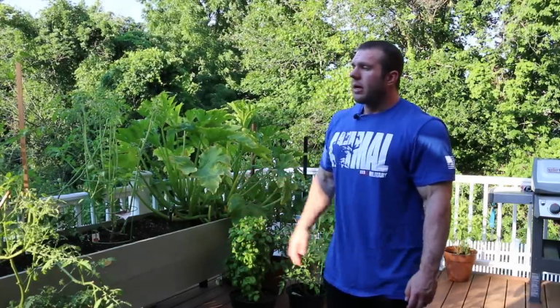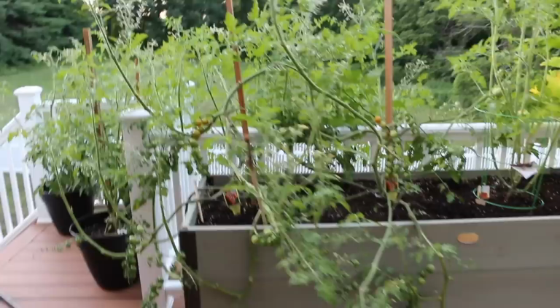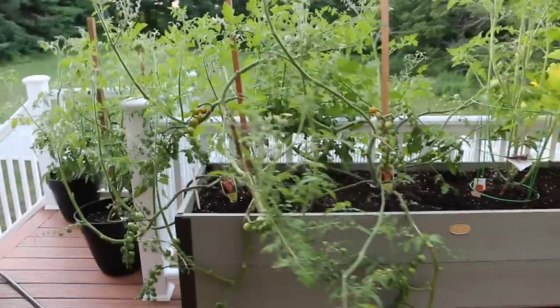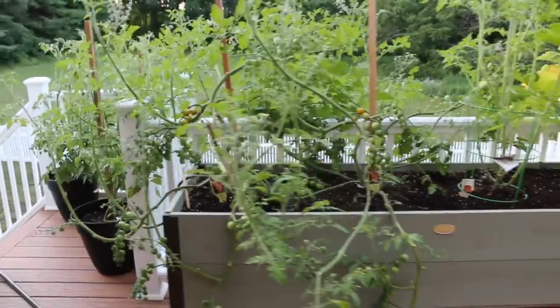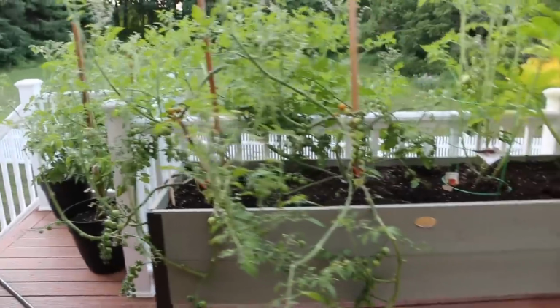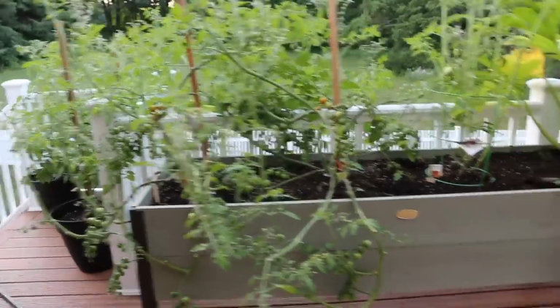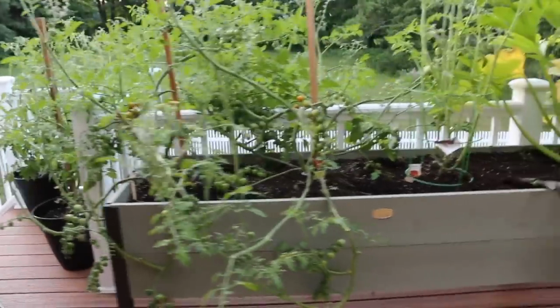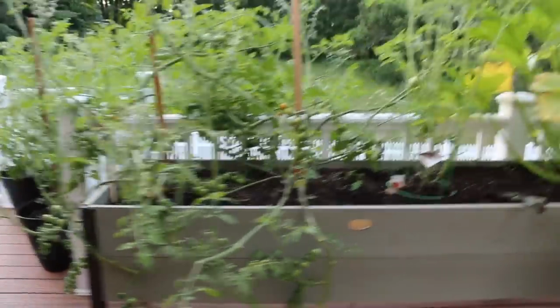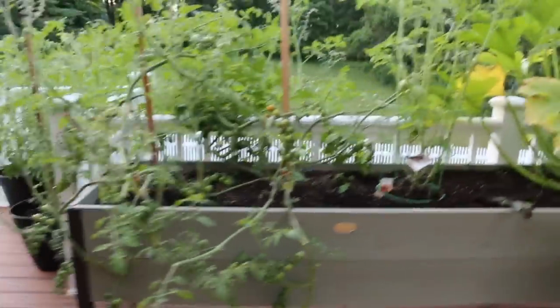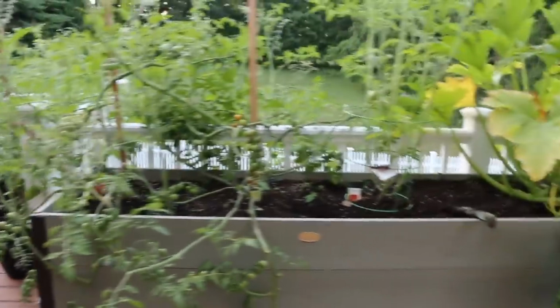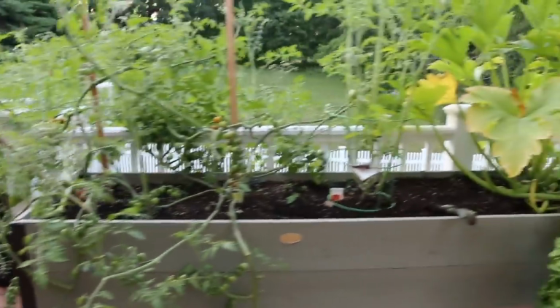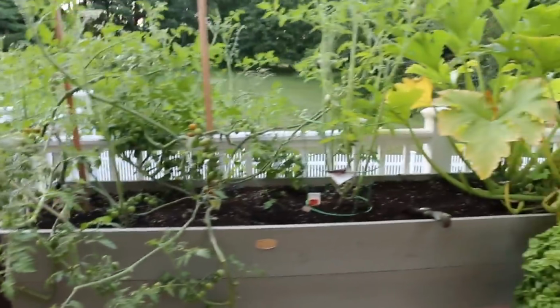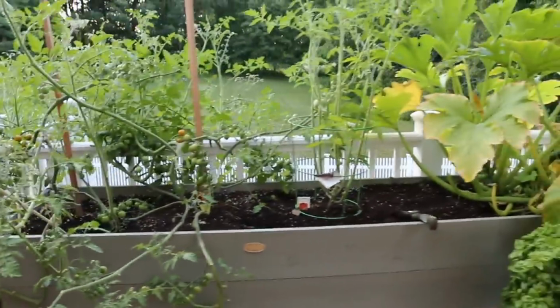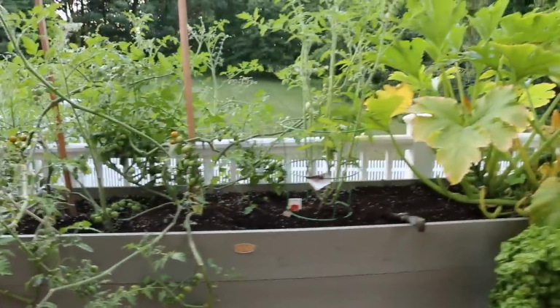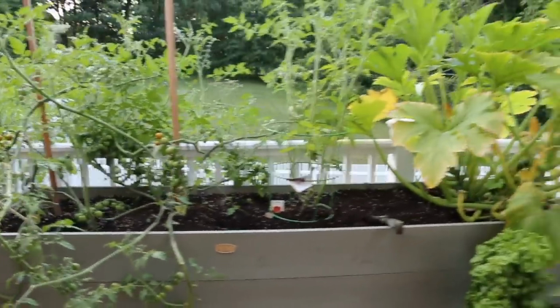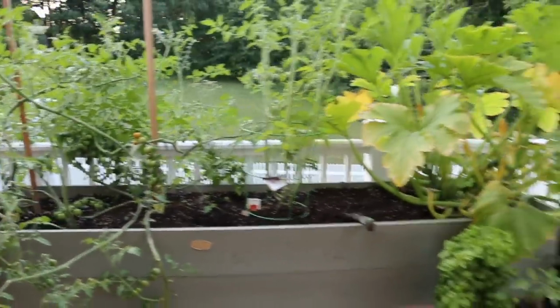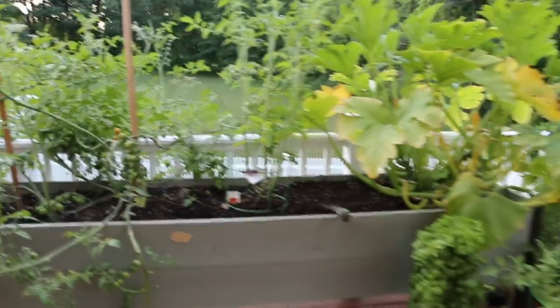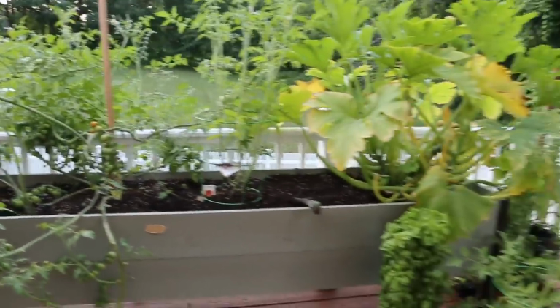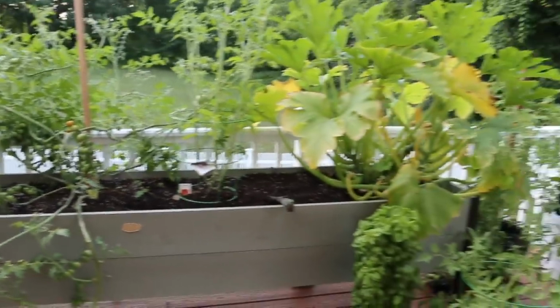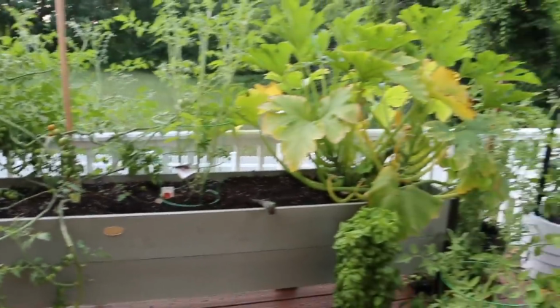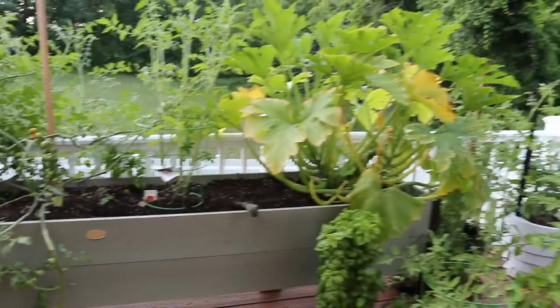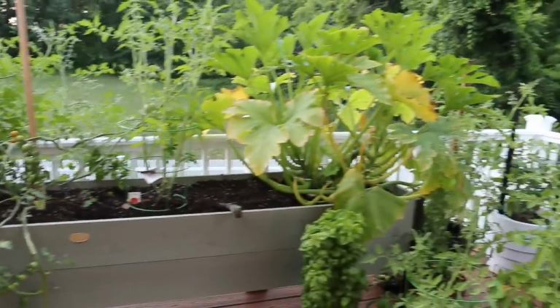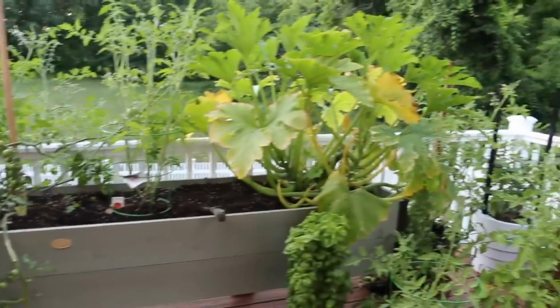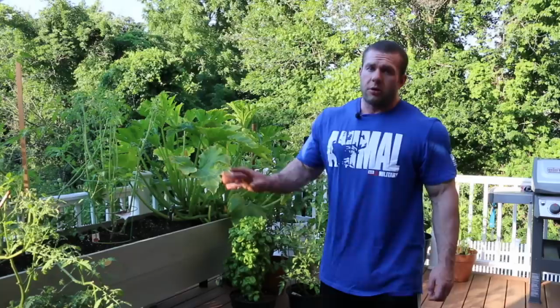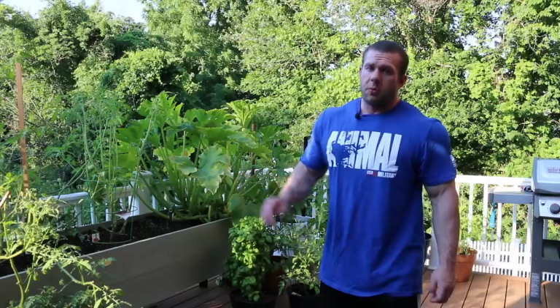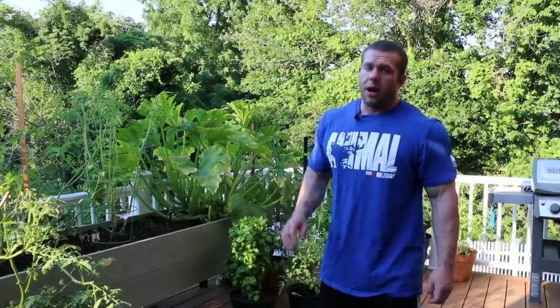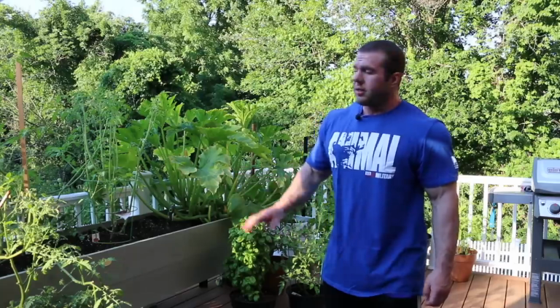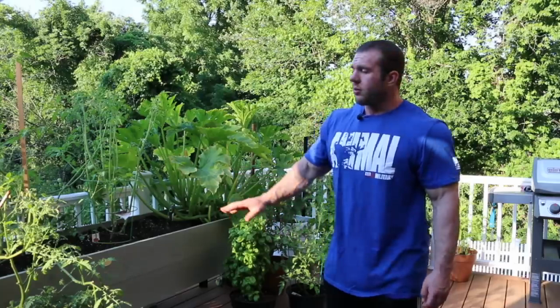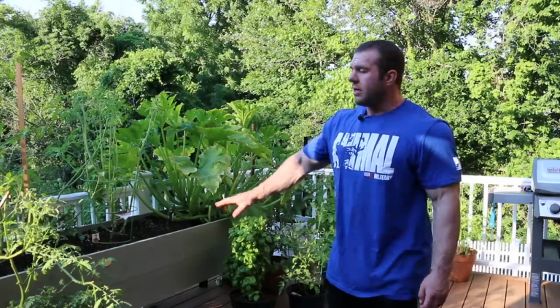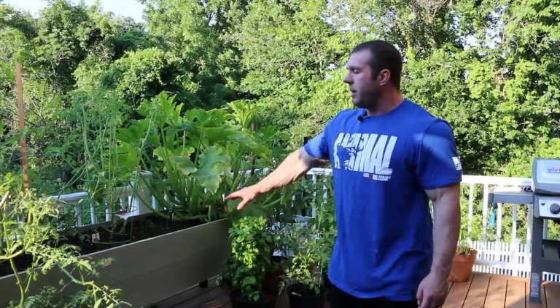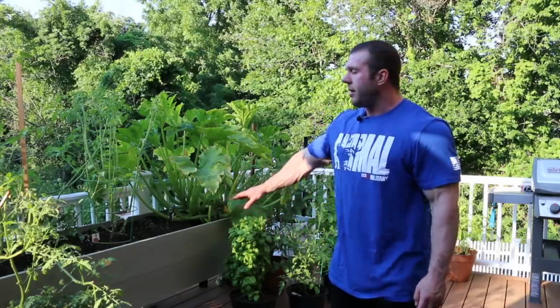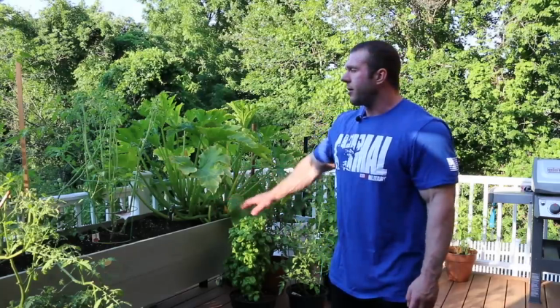Got some tomatoes, cilantro, basil, zucchini plant here. I just started doing large pots and a raised bed here.